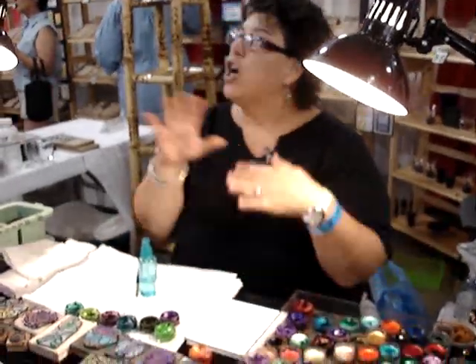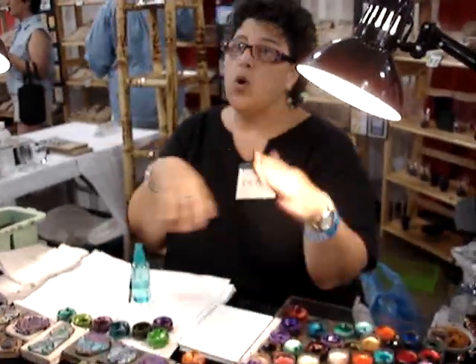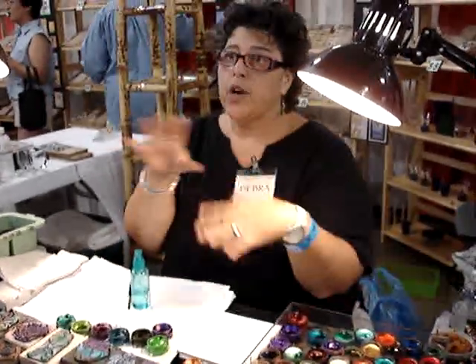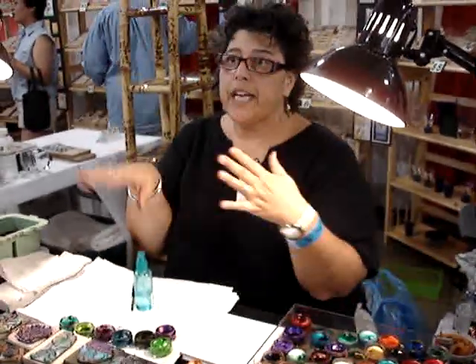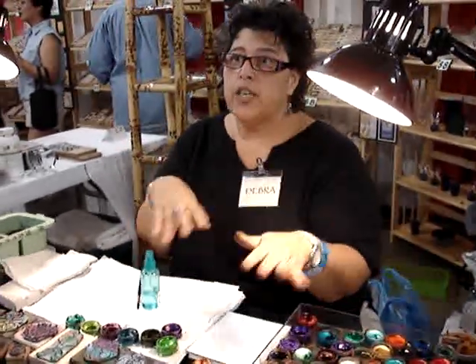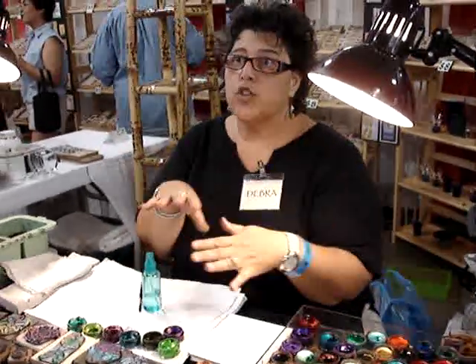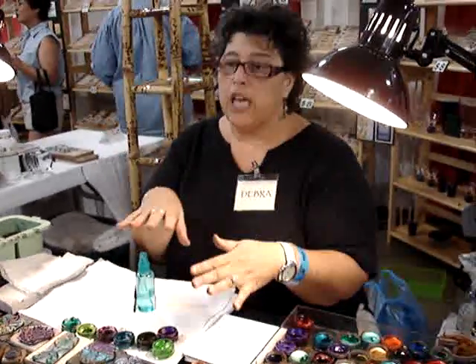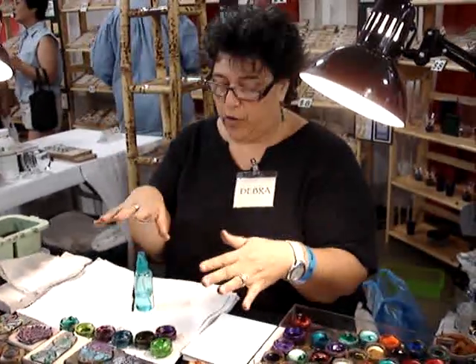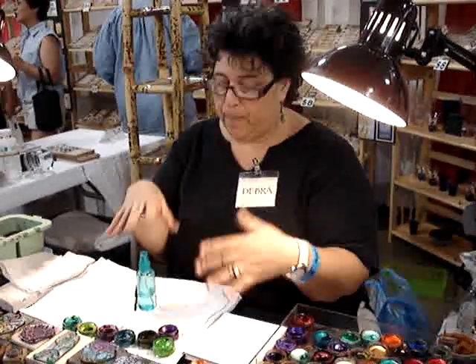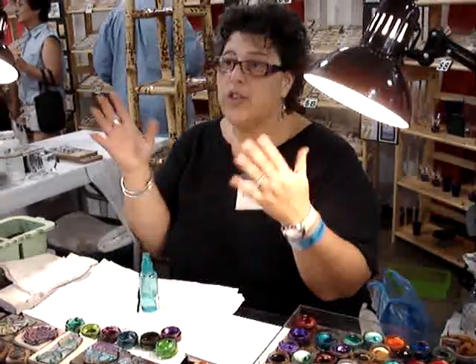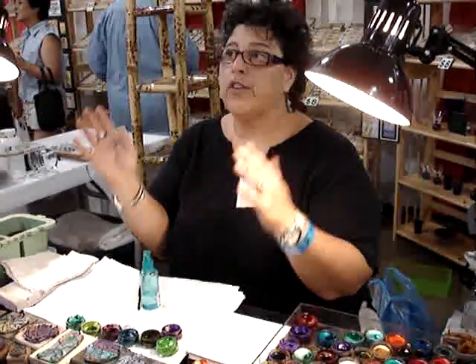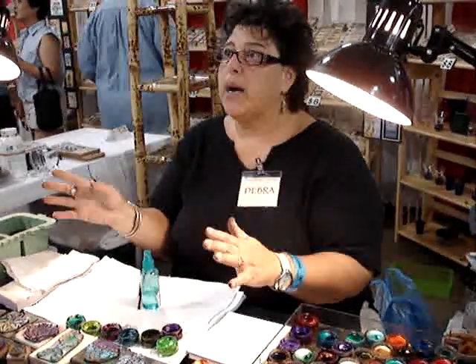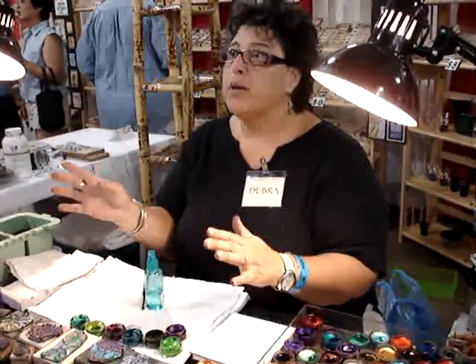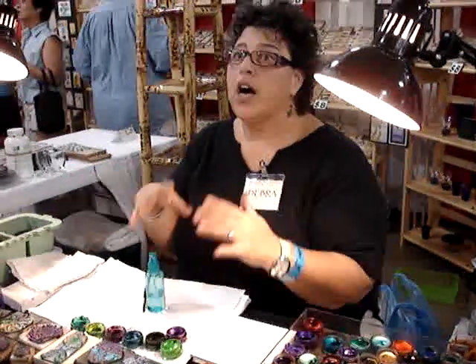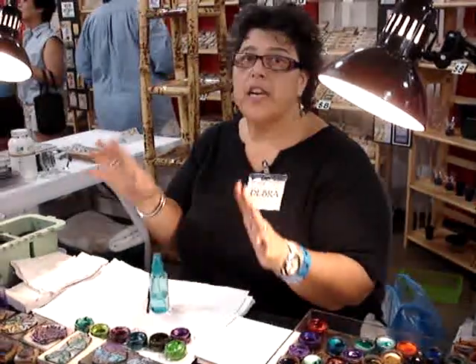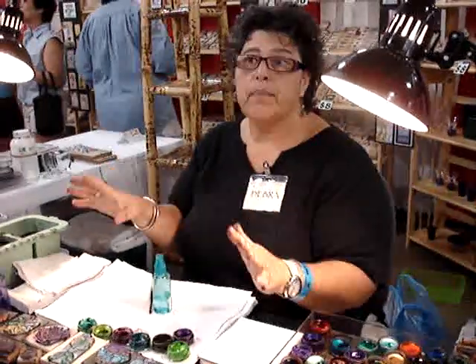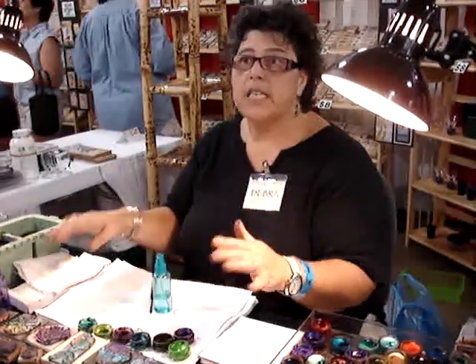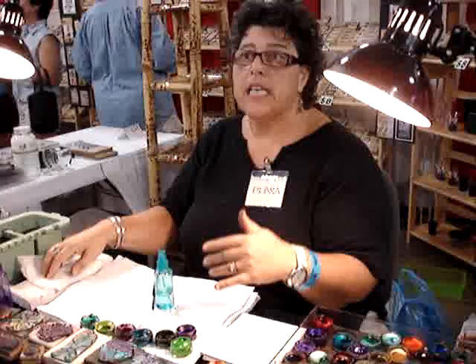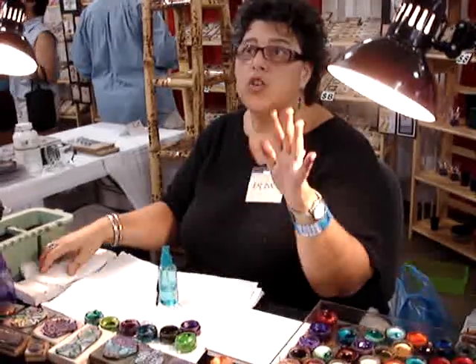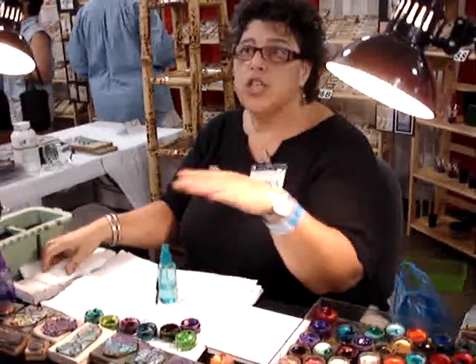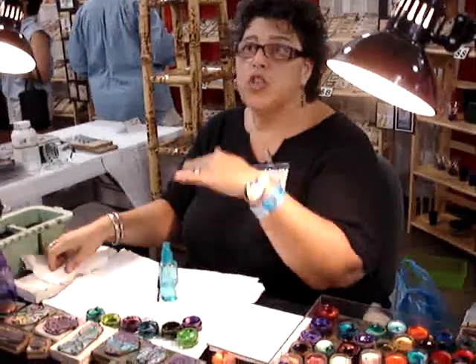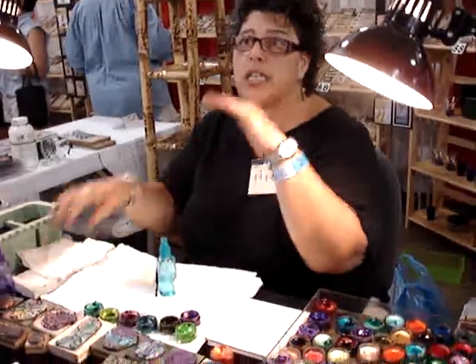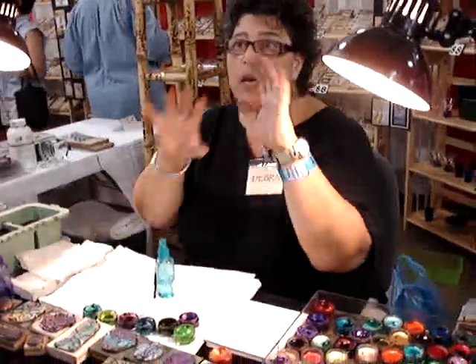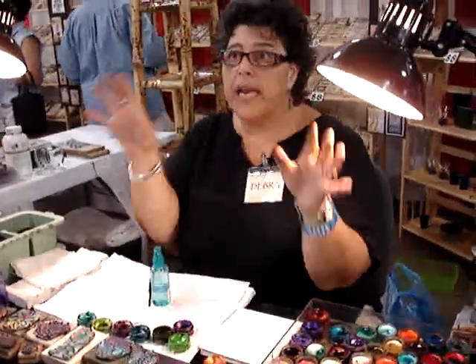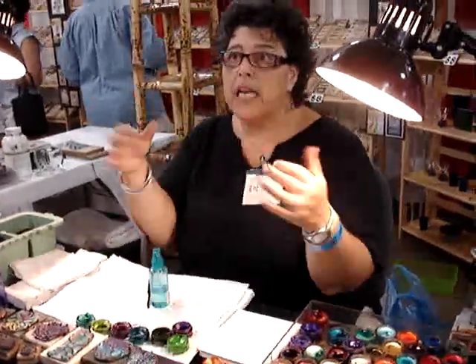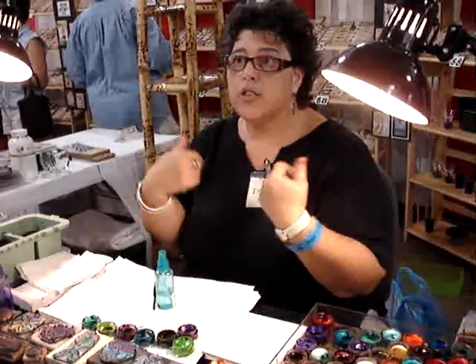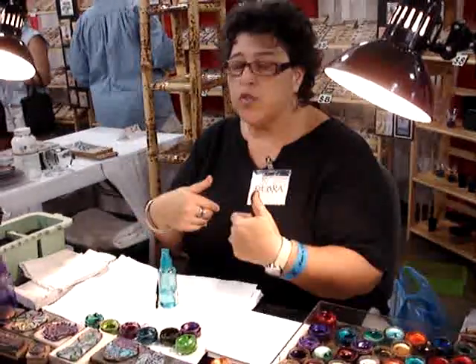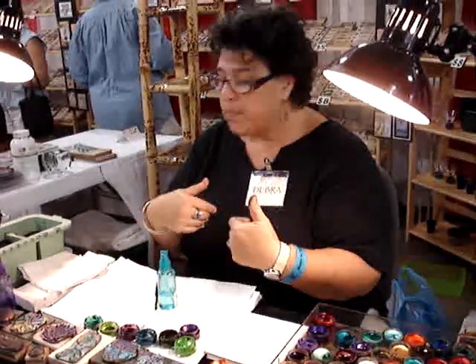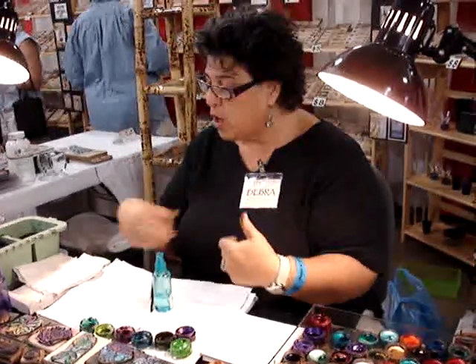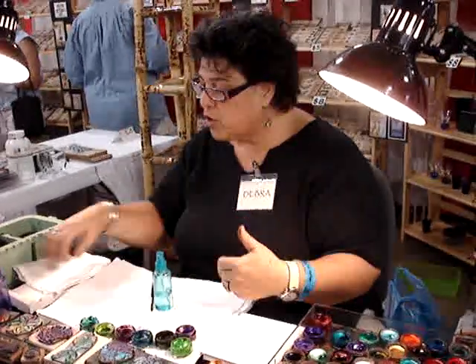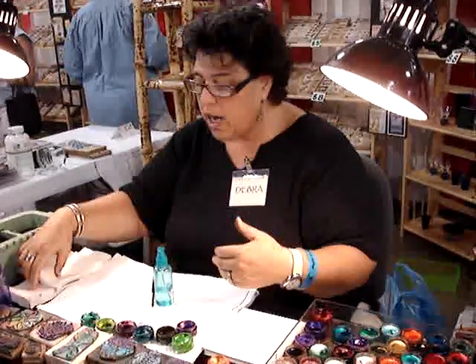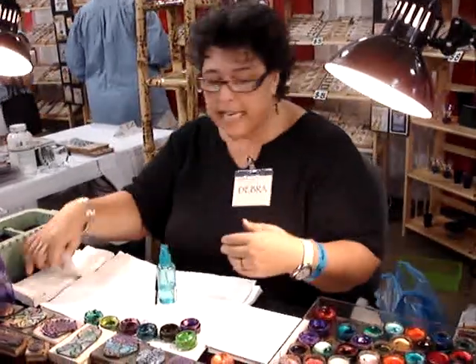Go organize yourself, make yourself a cup of coffee or a cup of tea, get ready, and get your crafting clothes on.